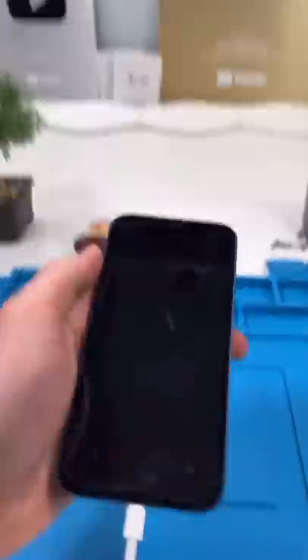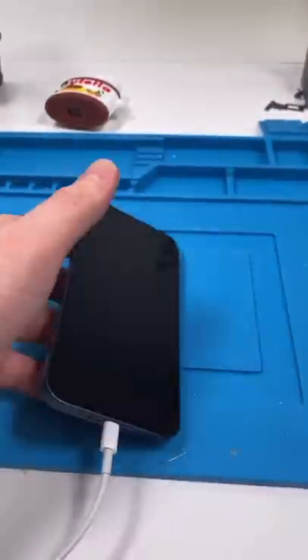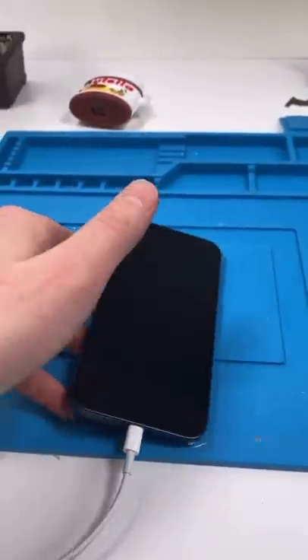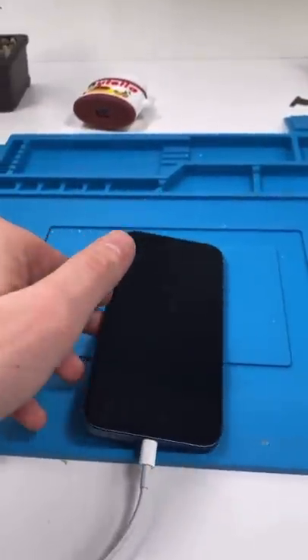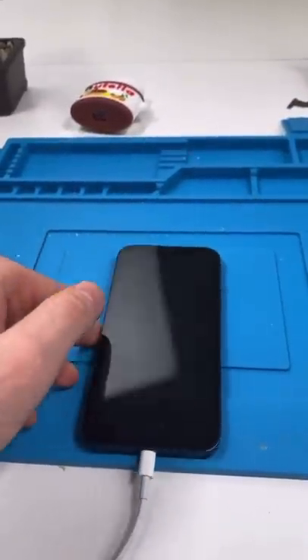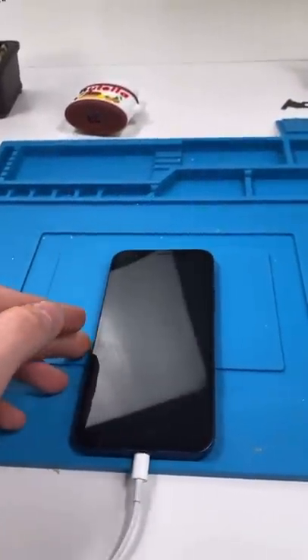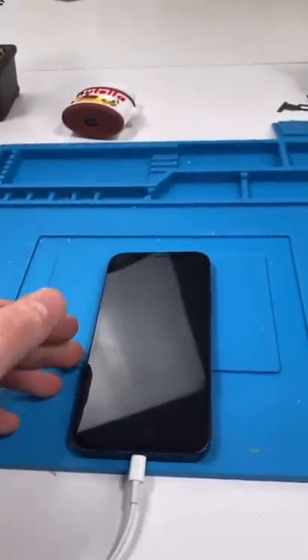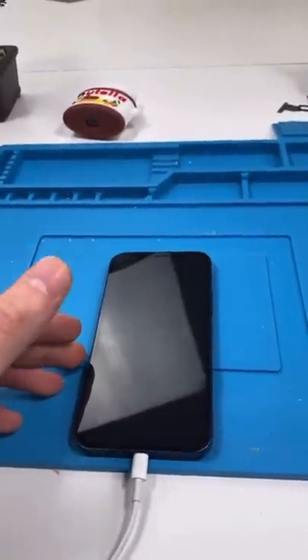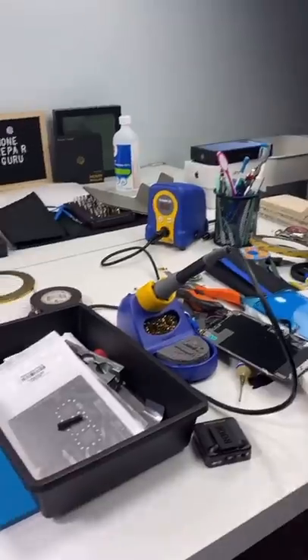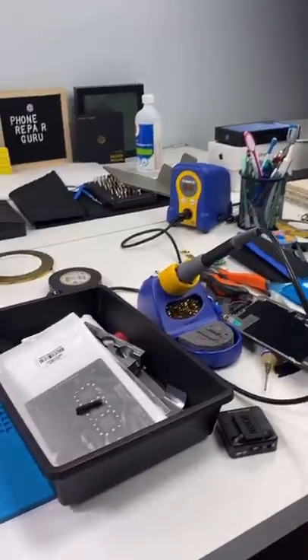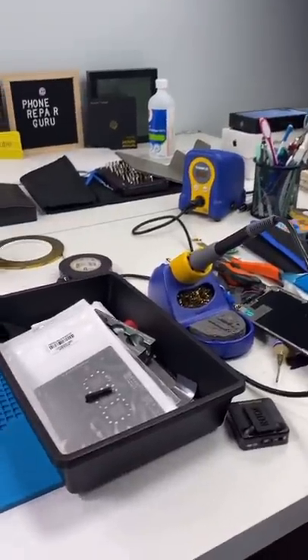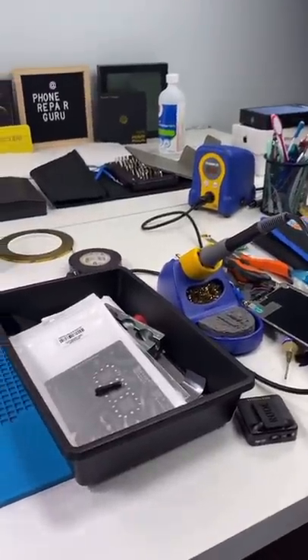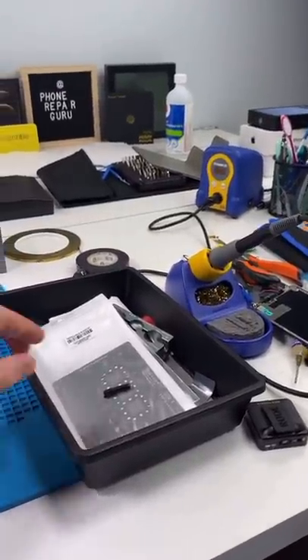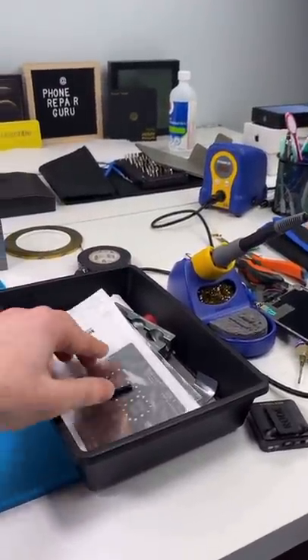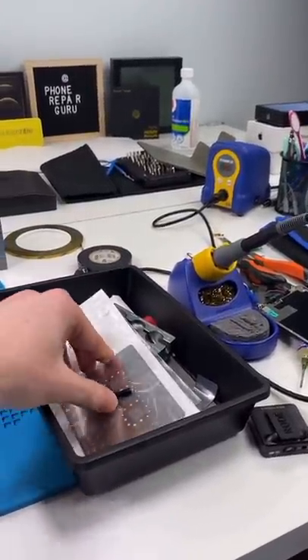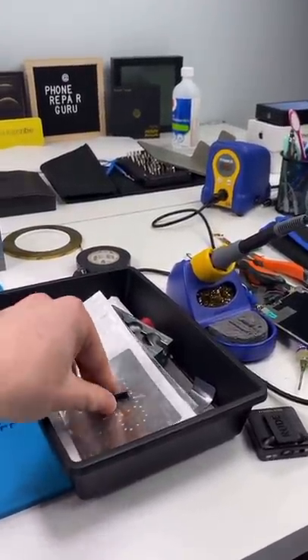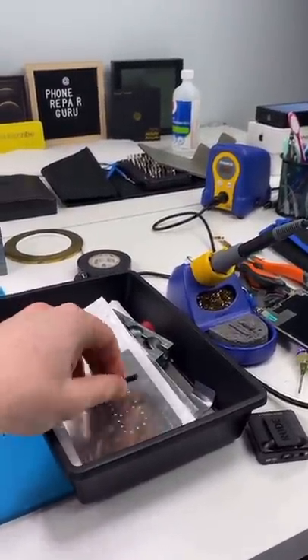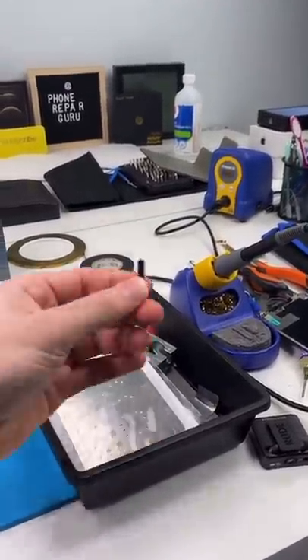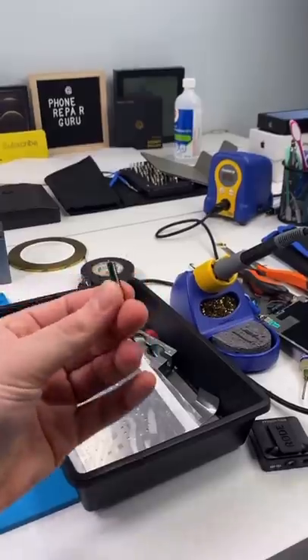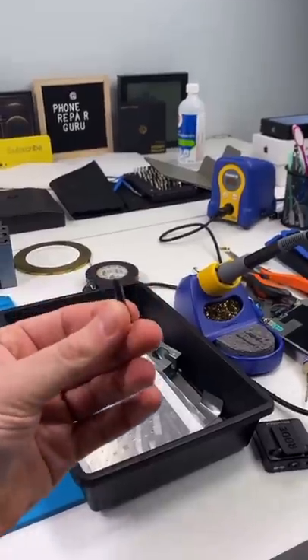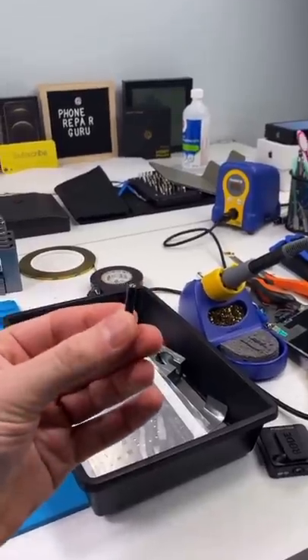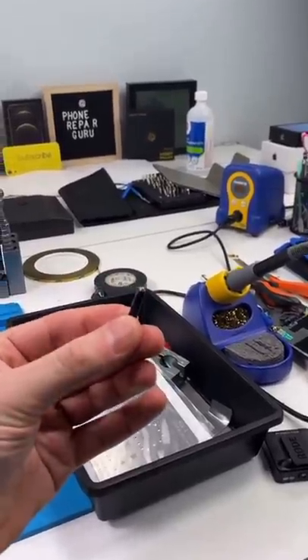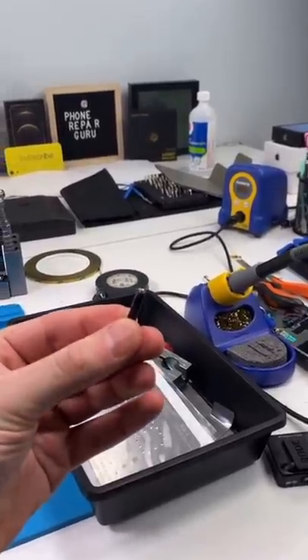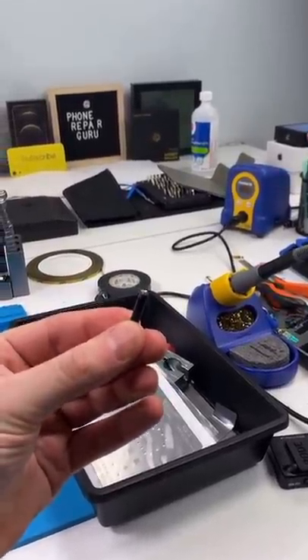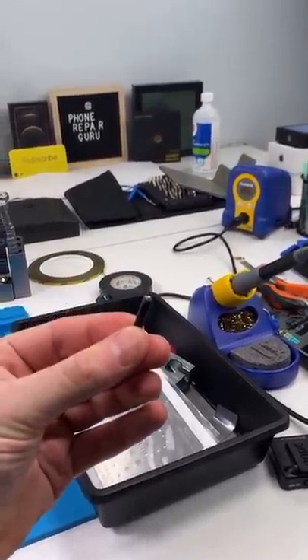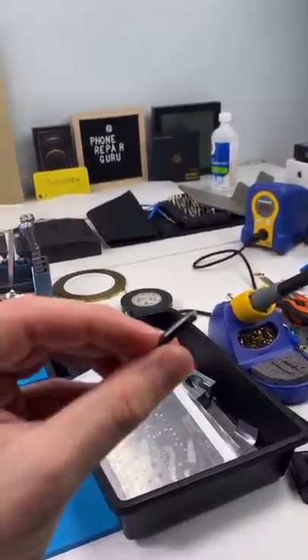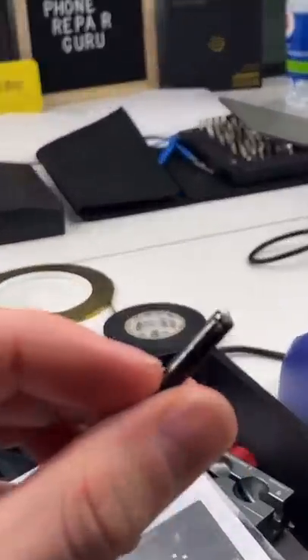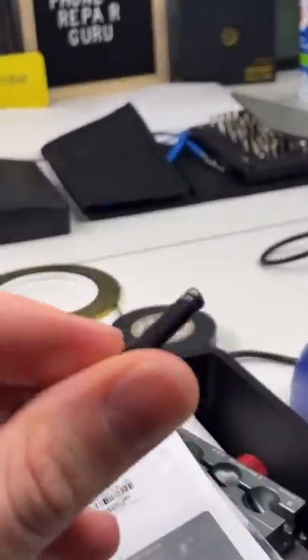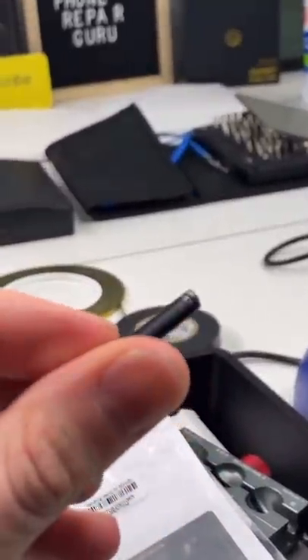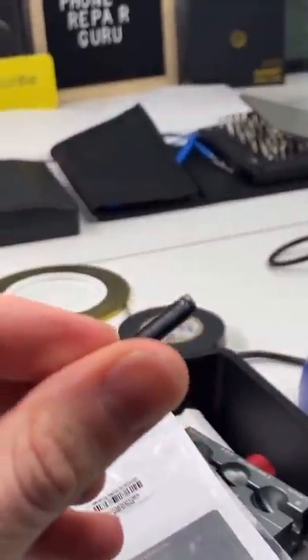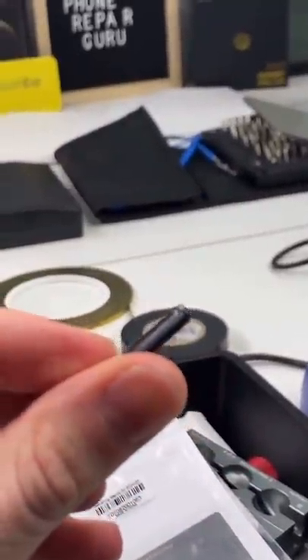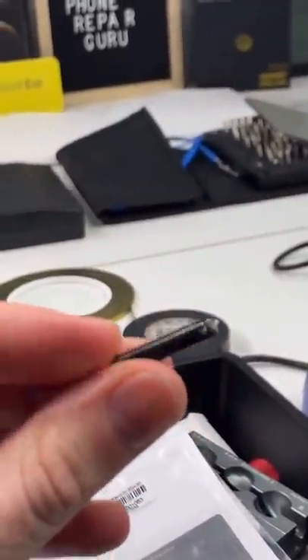We have an iPhone 12. Sorry about the mess — I was replacing AirPod batteries. Look at how tiny they are.